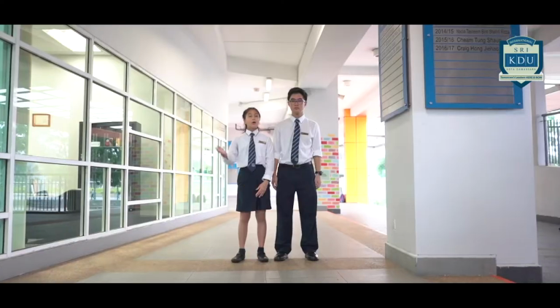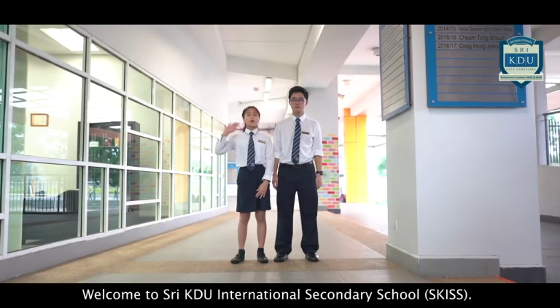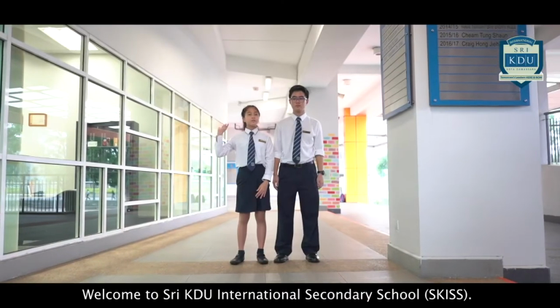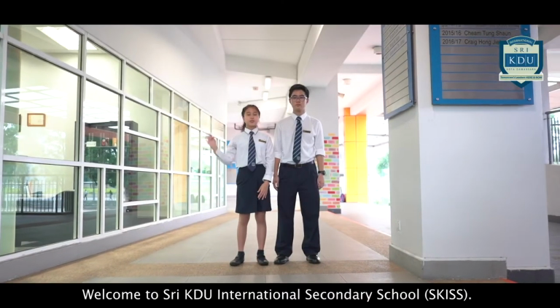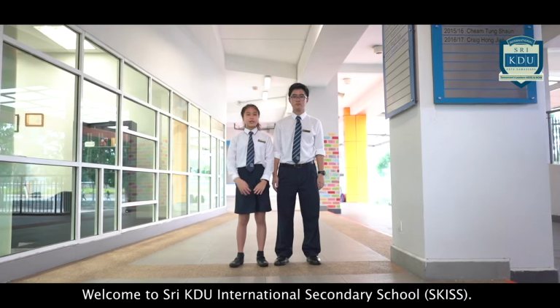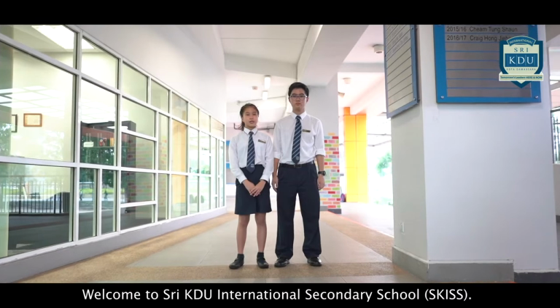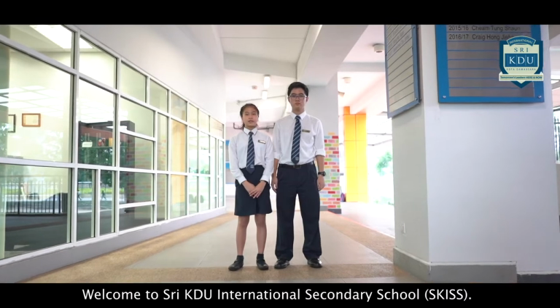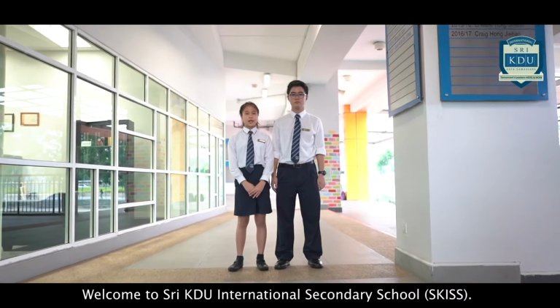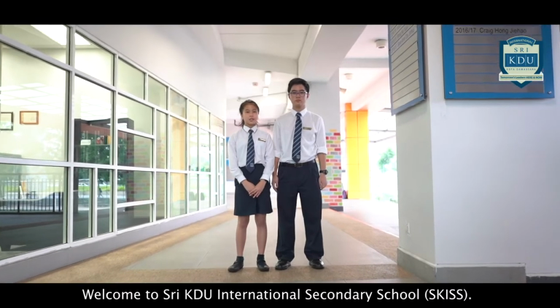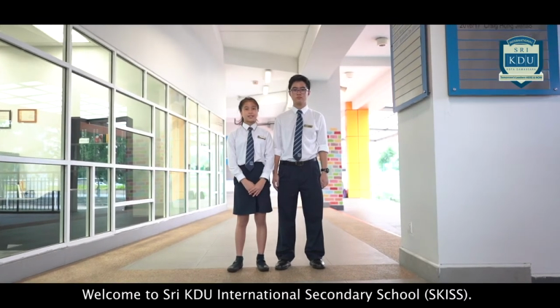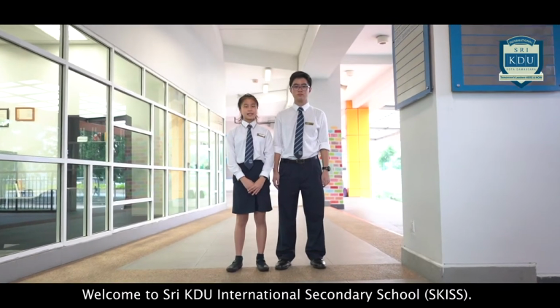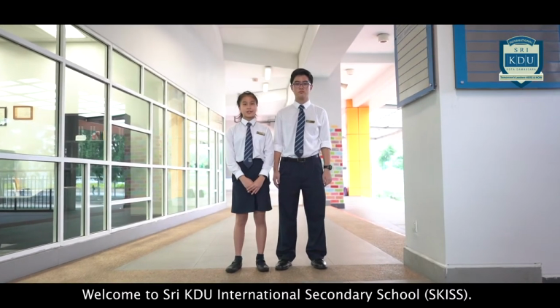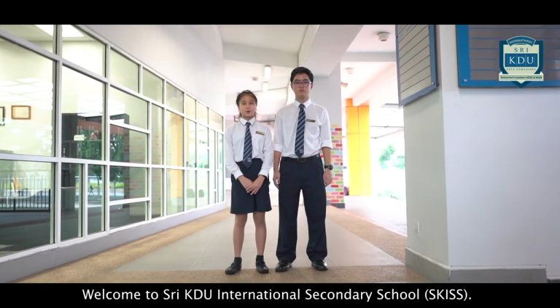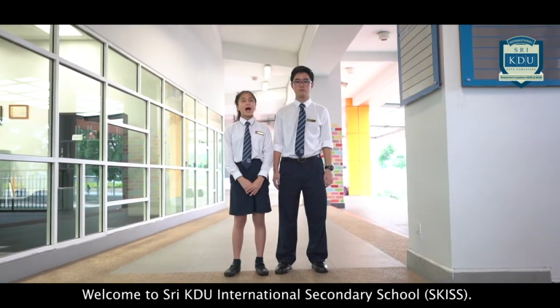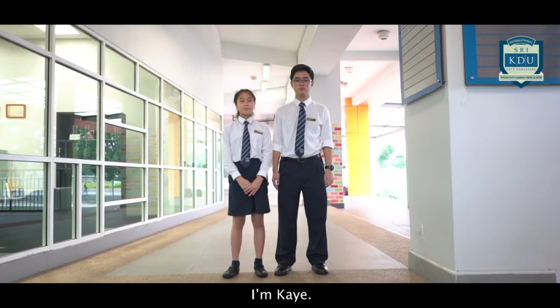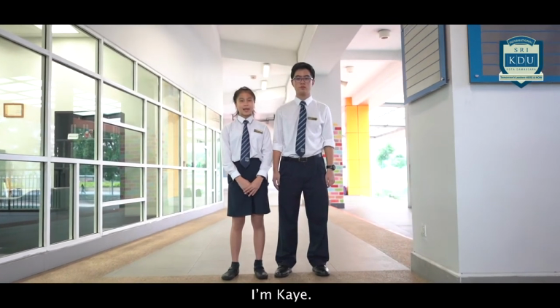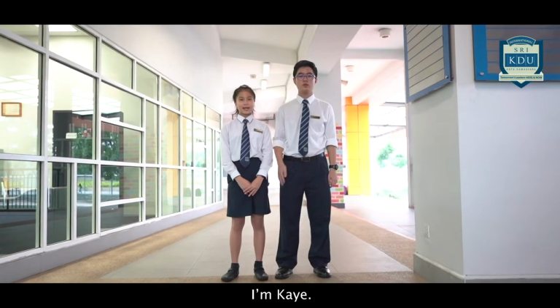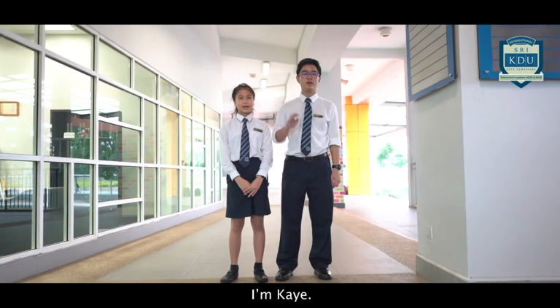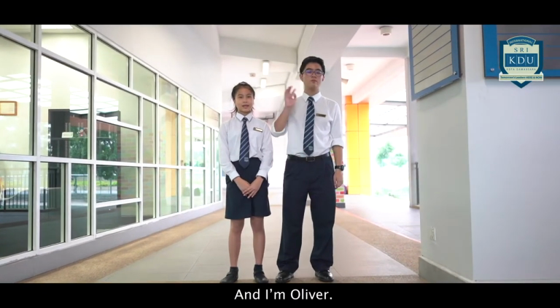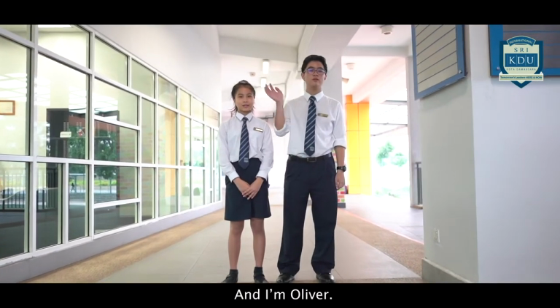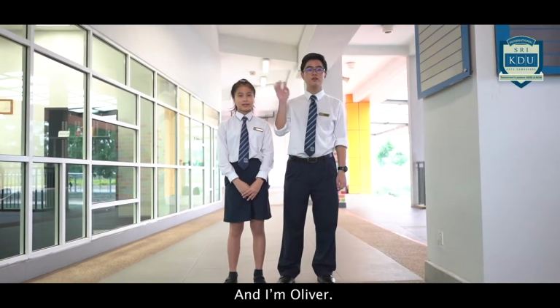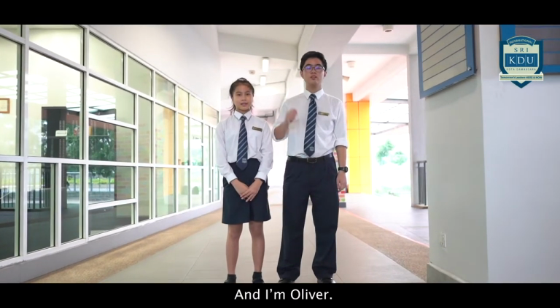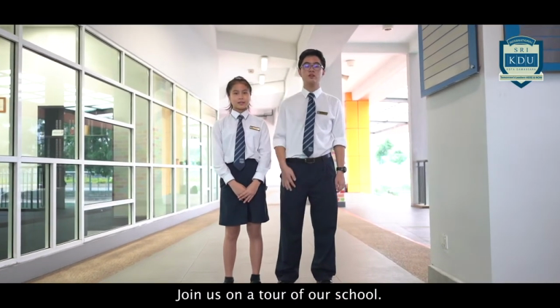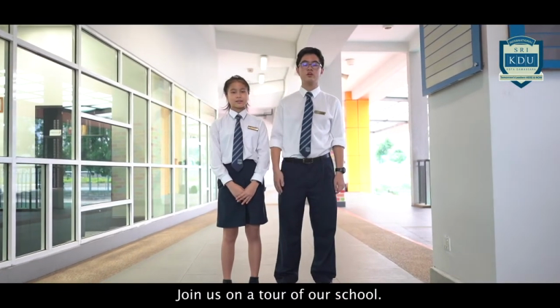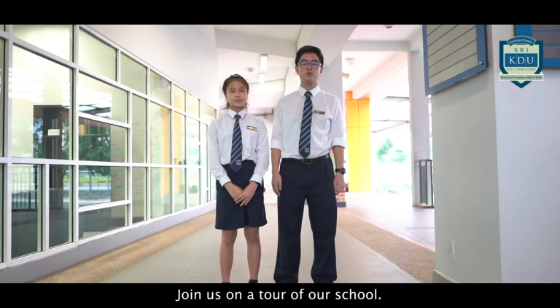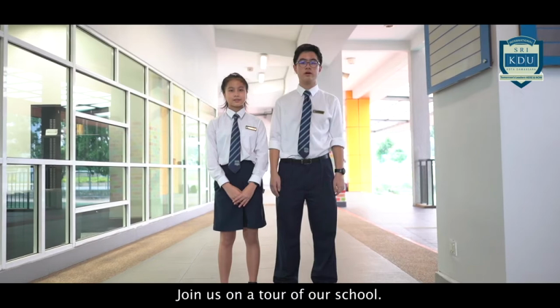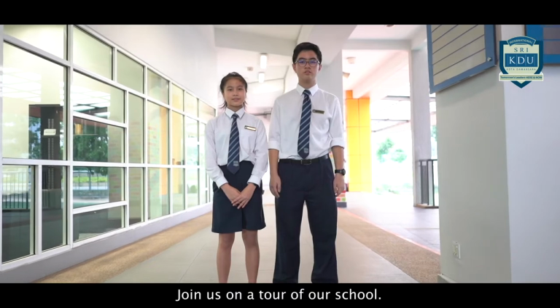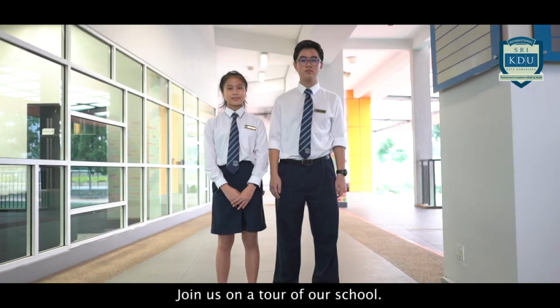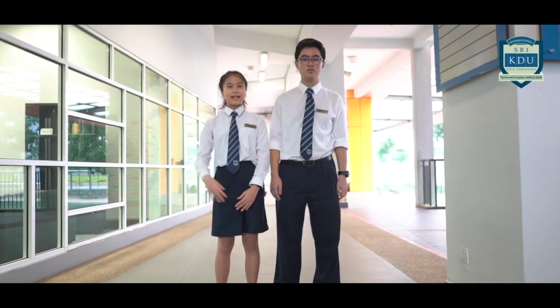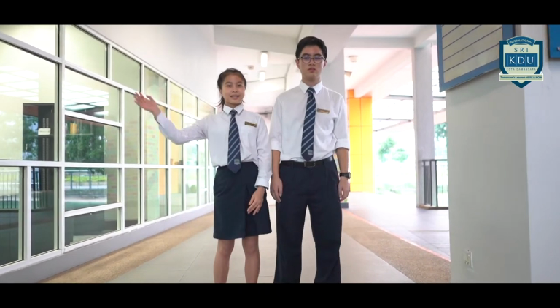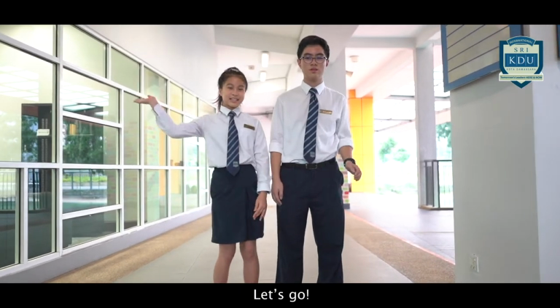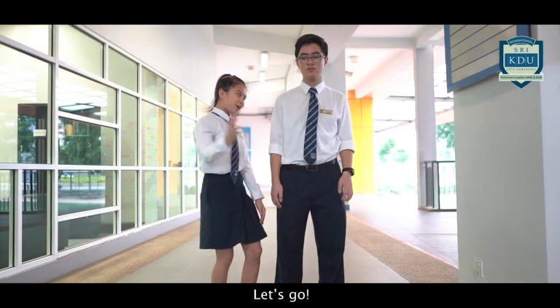Welcome to Sri KDU International Secondary School. I'm Kei, and I'm Oliver. Join us on a tour of our school. Let's go!